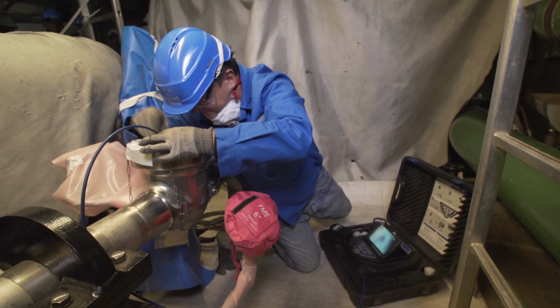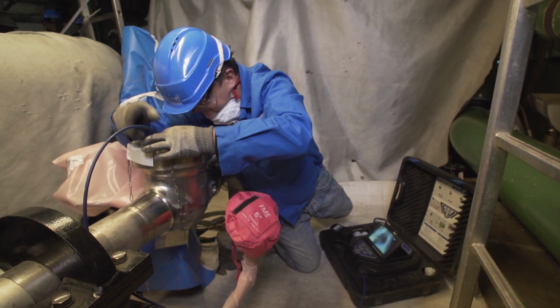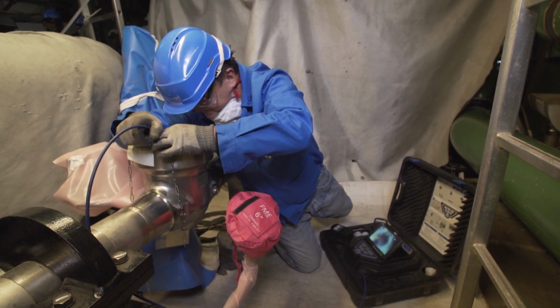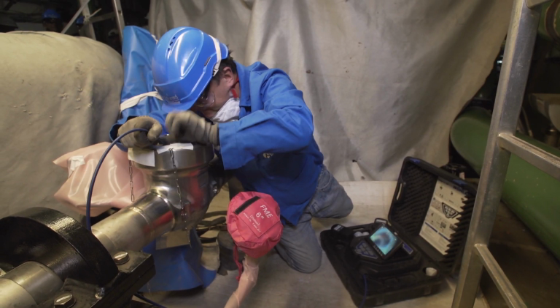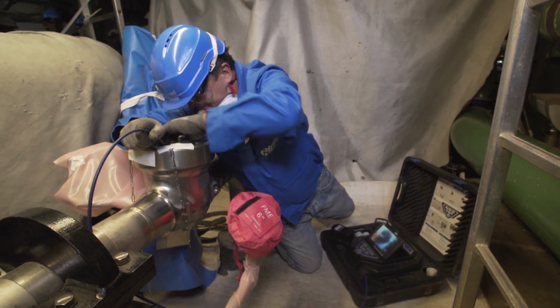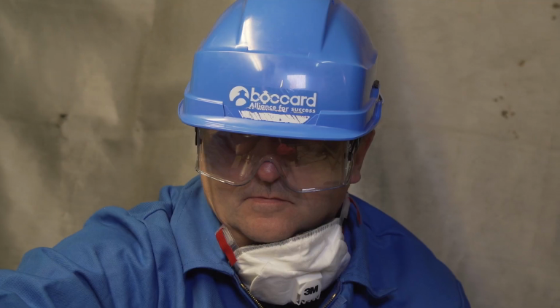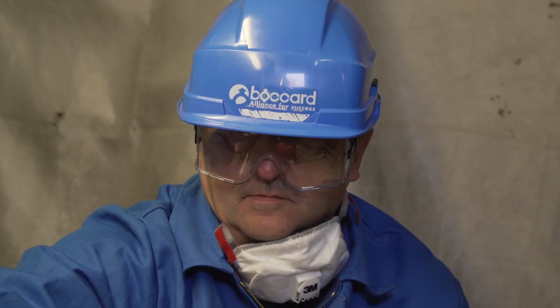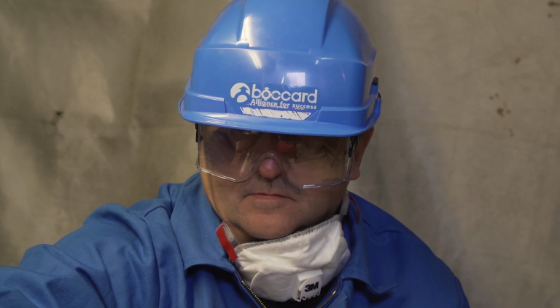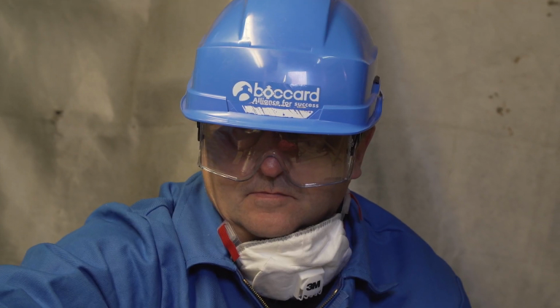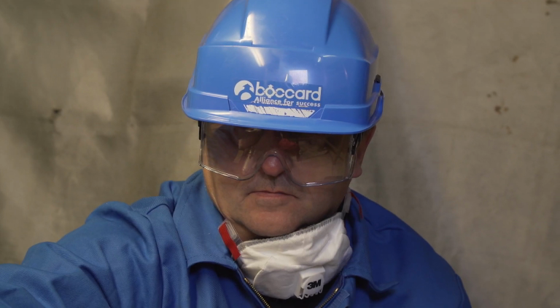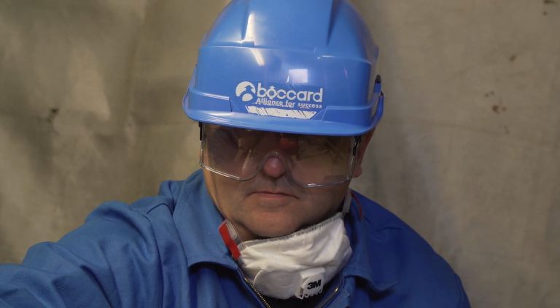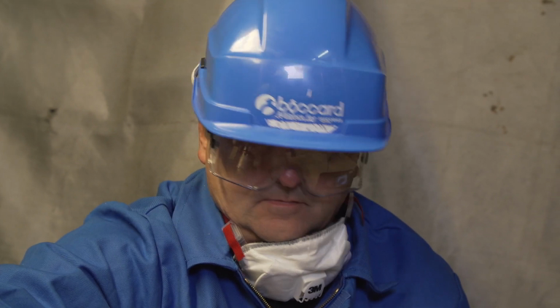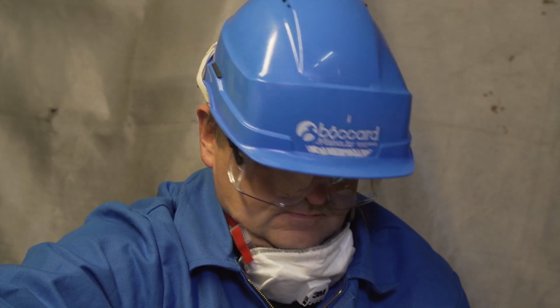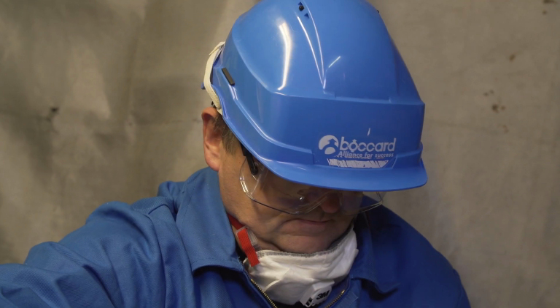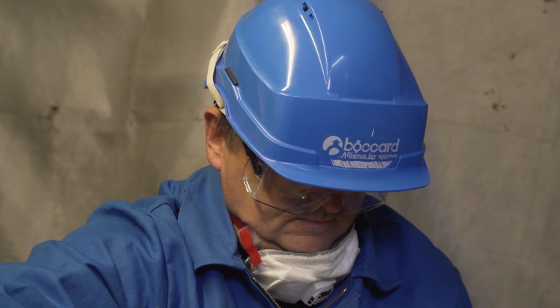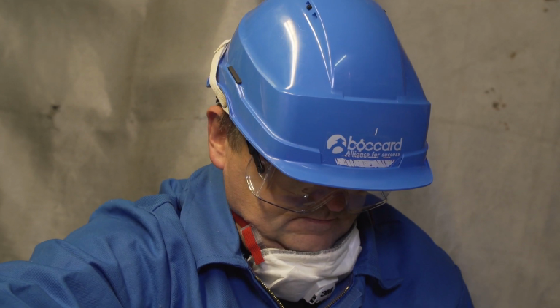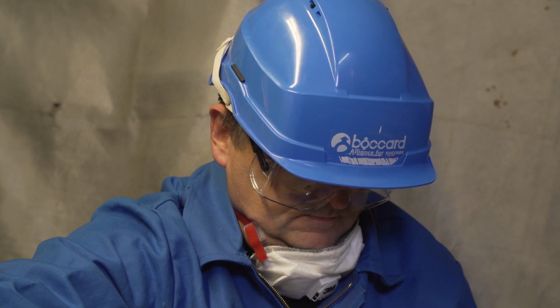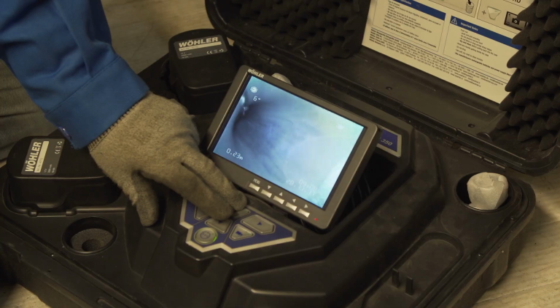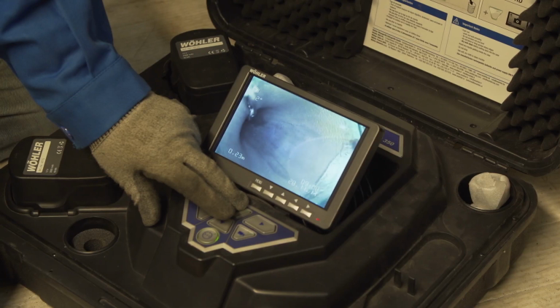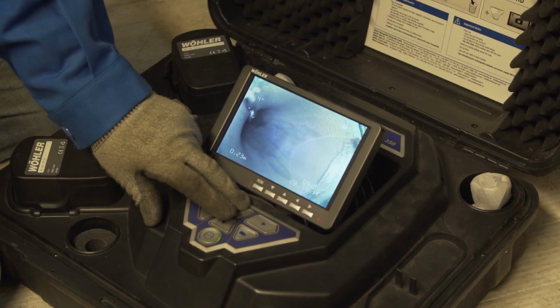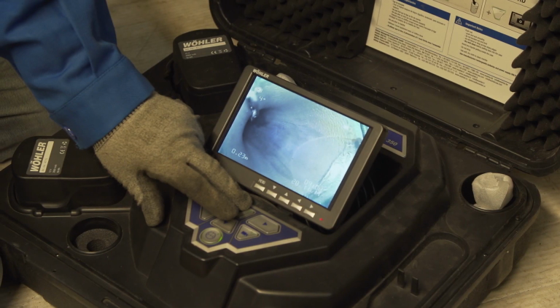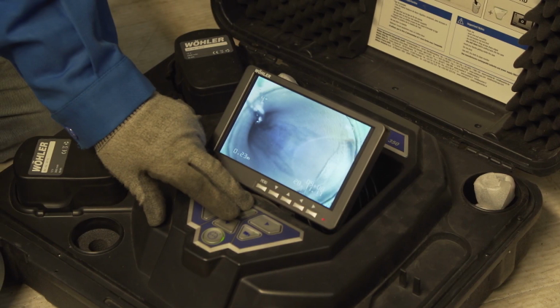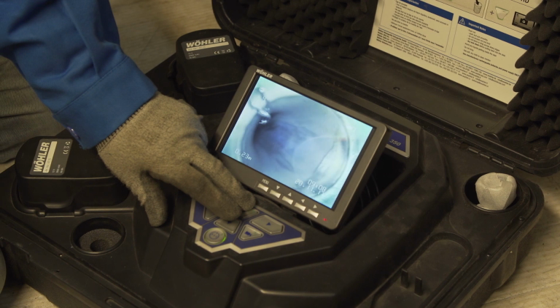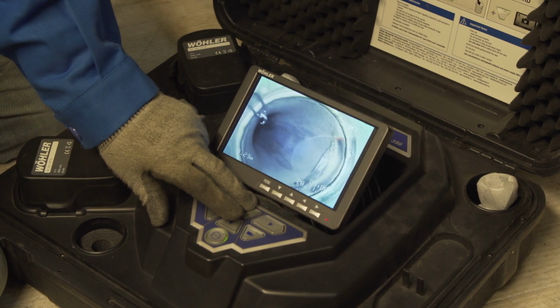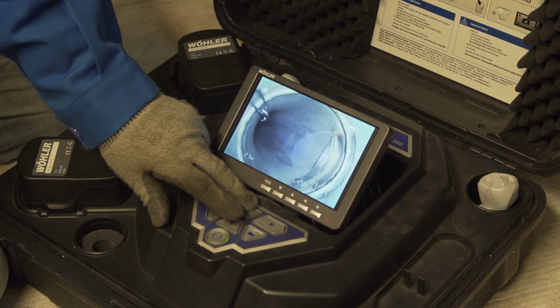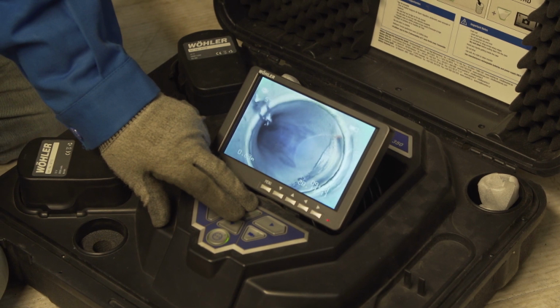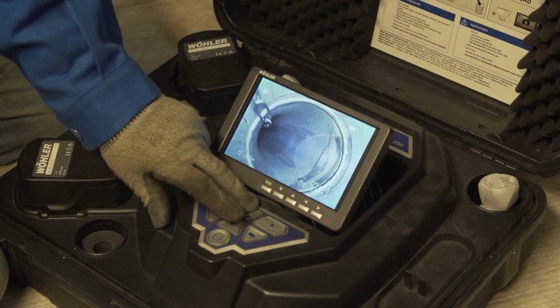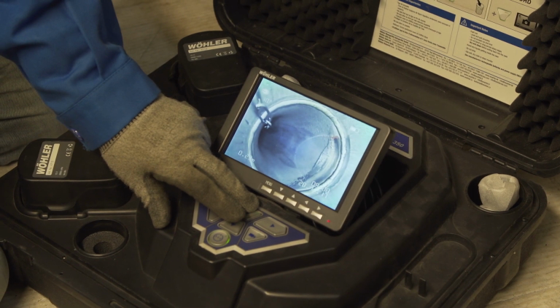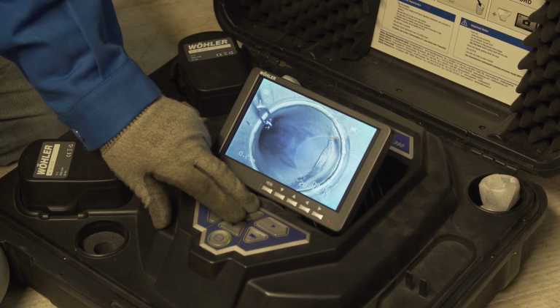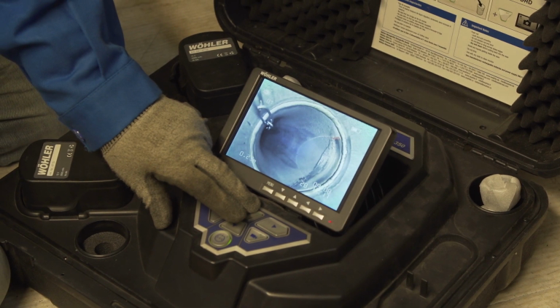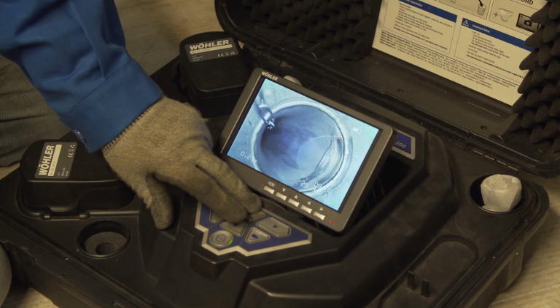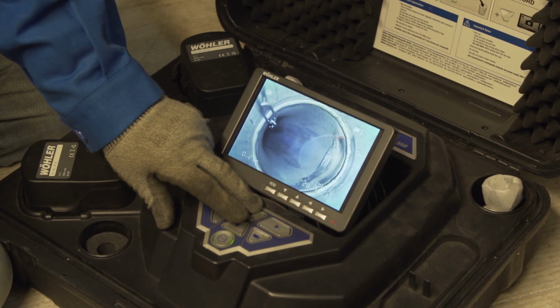The endoscopic controls, for example, make it possible to guarantee the quality of the welds of the pressure equipment.